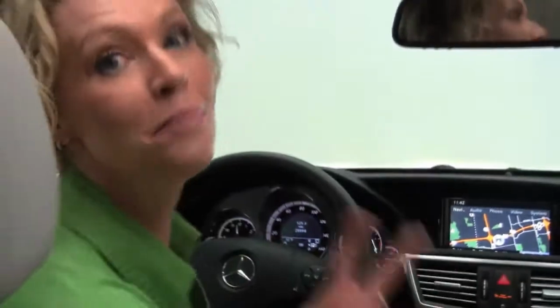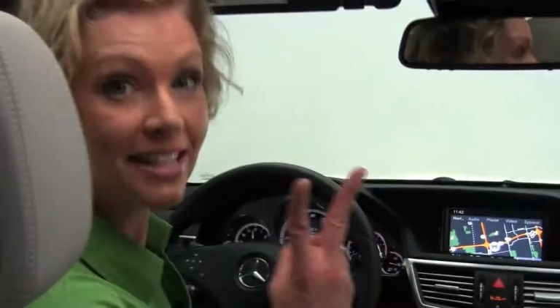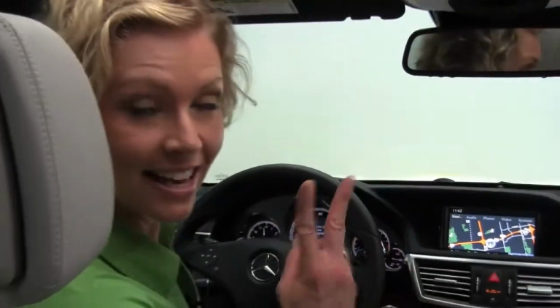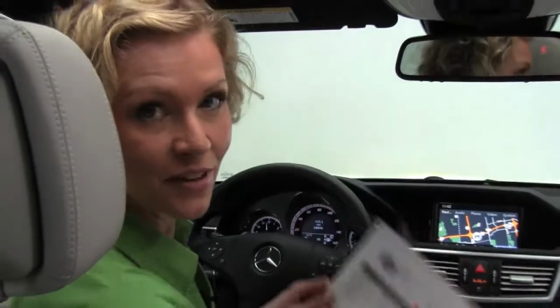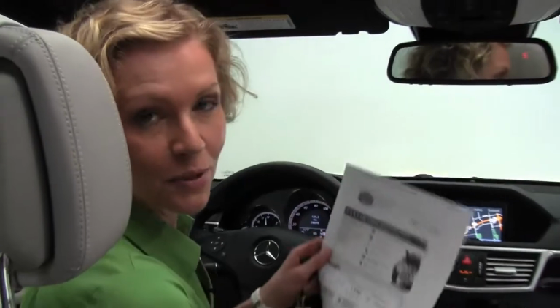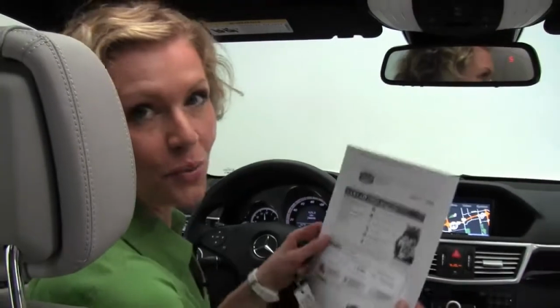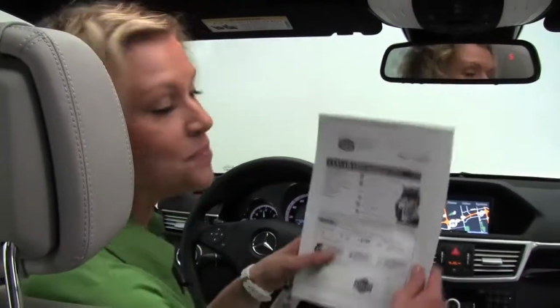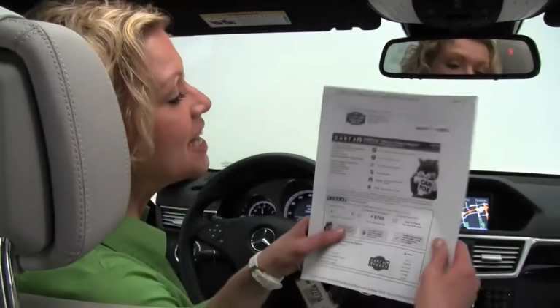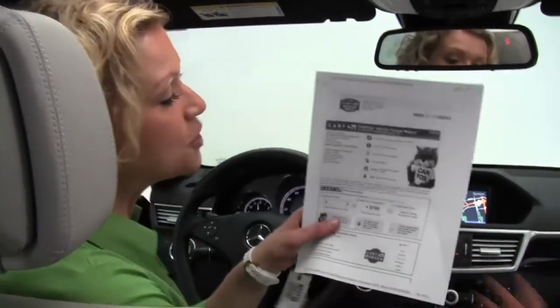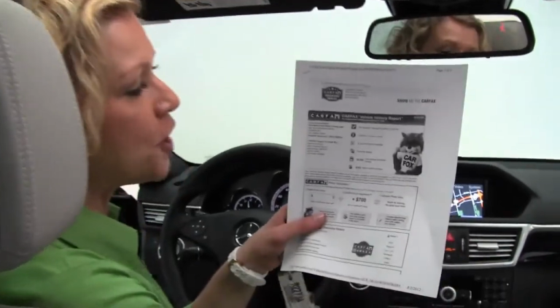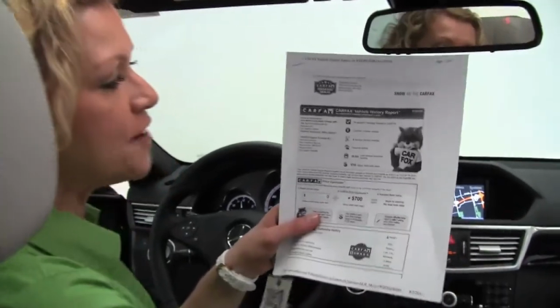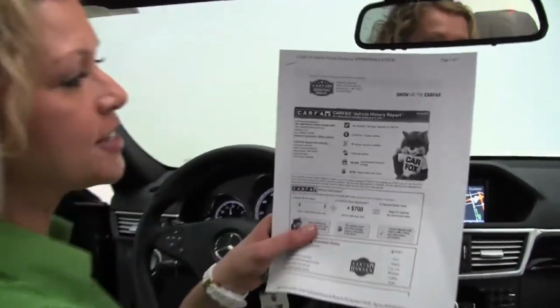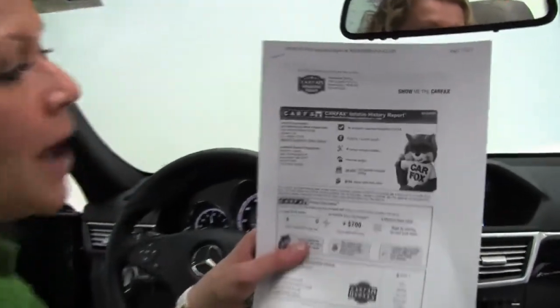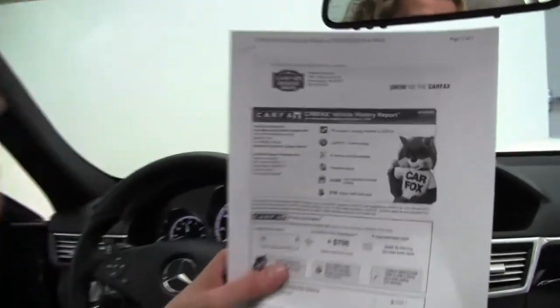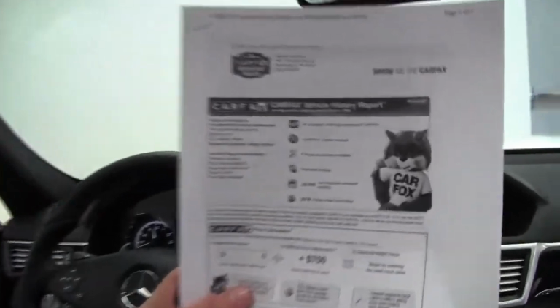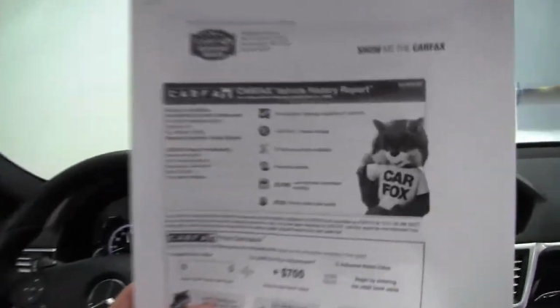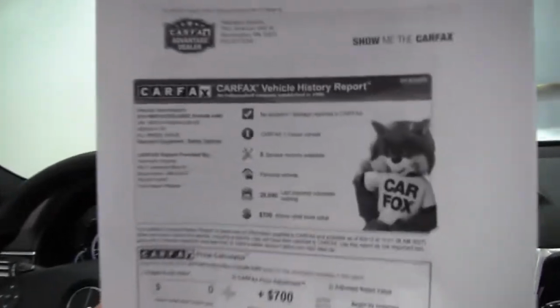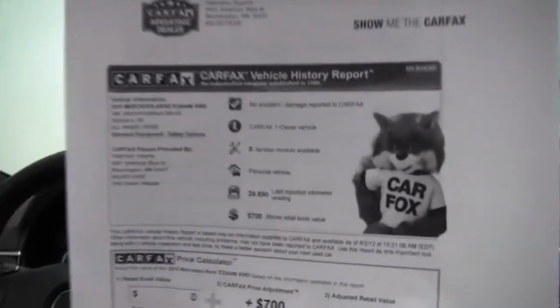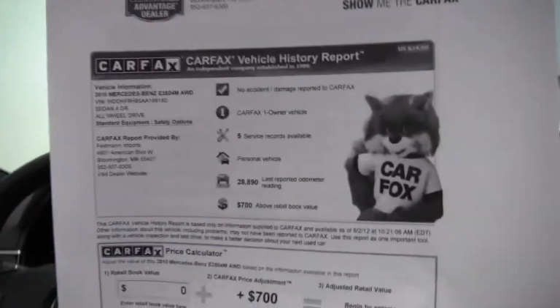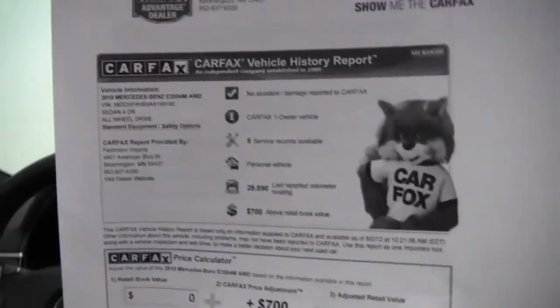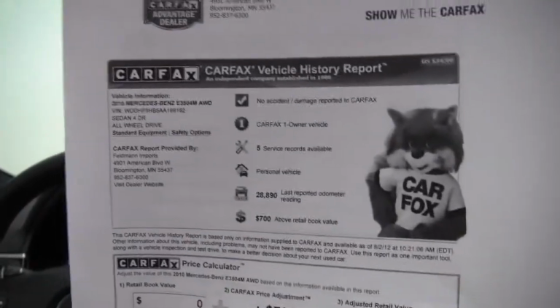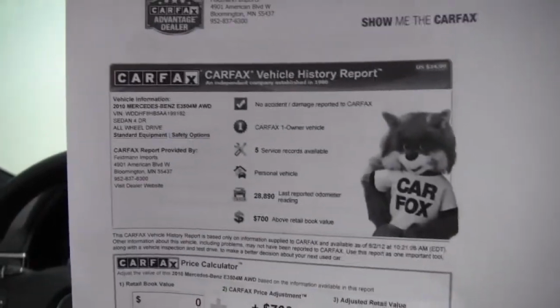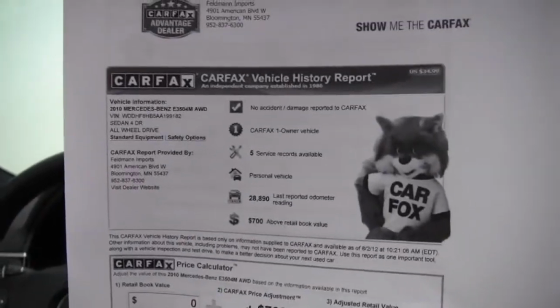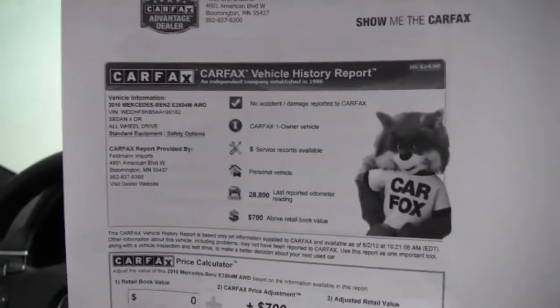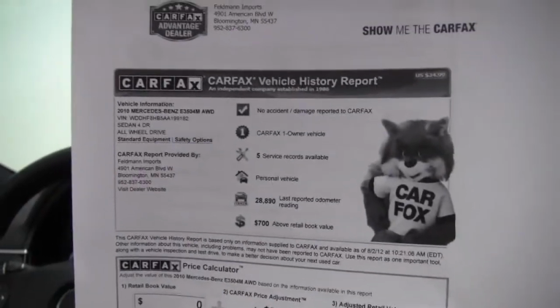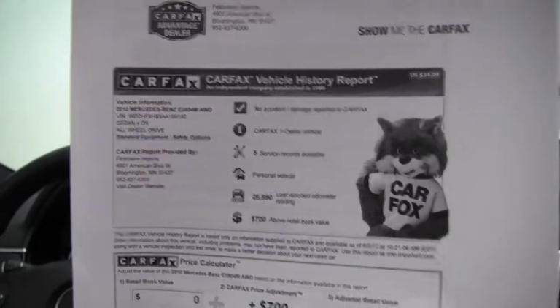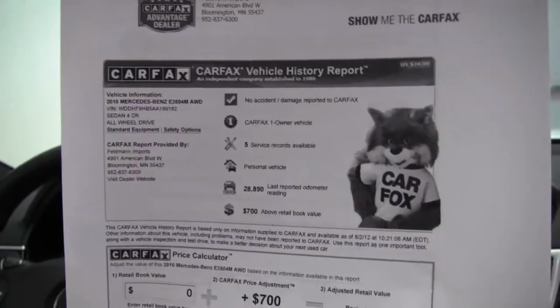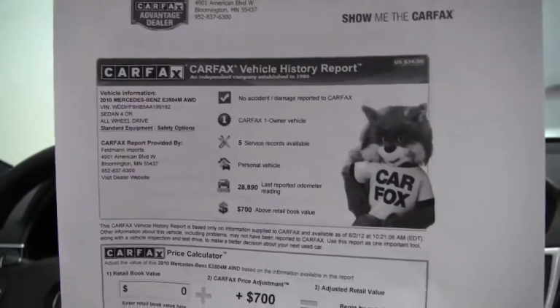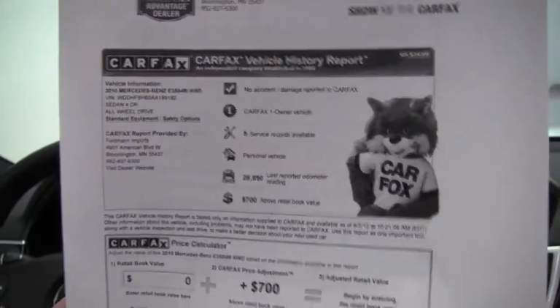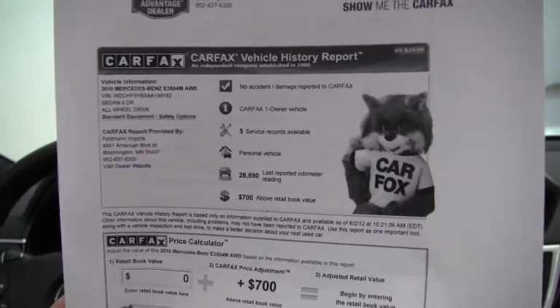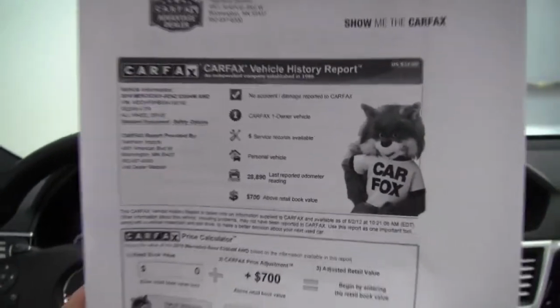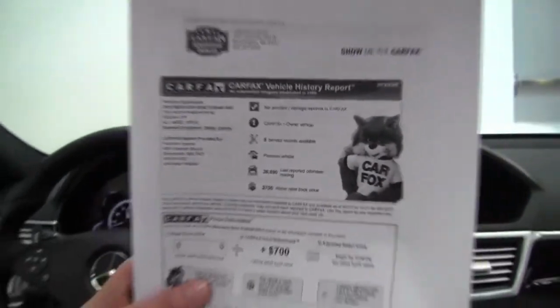Both sets of keys are available as well. Here's your Carfax — no accidents or damage. Like I said, this is a one-owner vehicle, and indeed, service records are available.